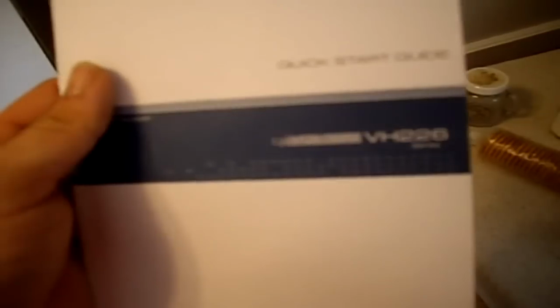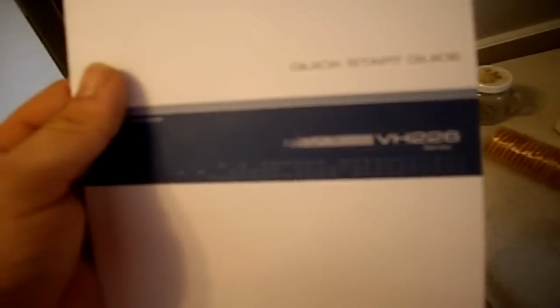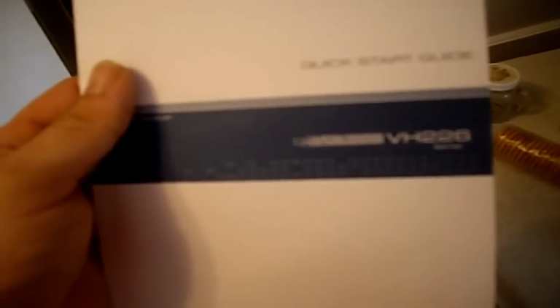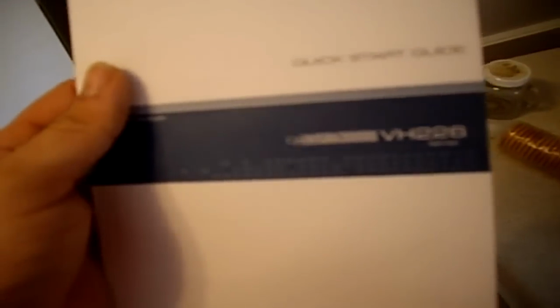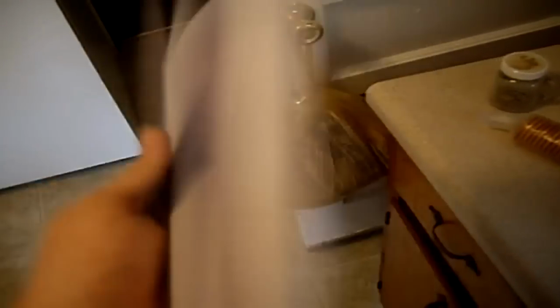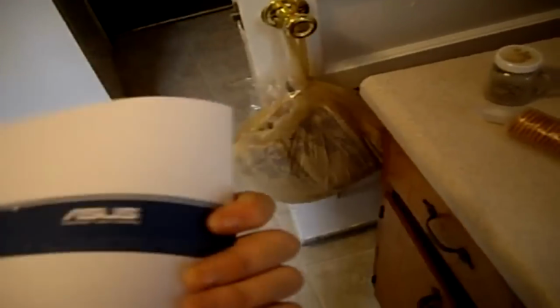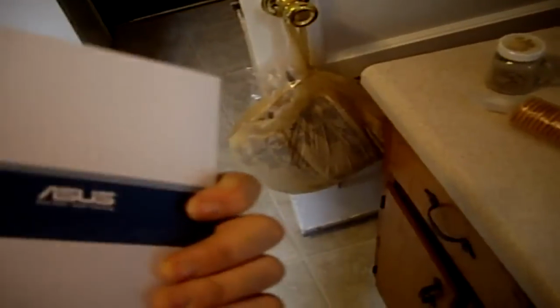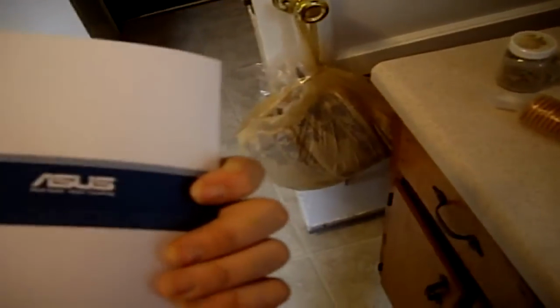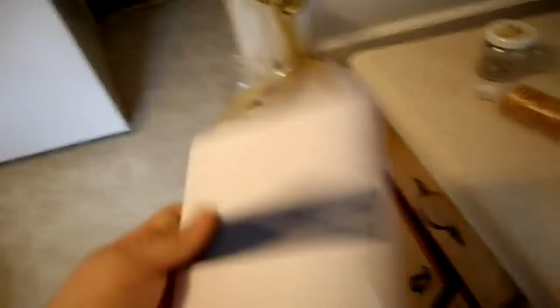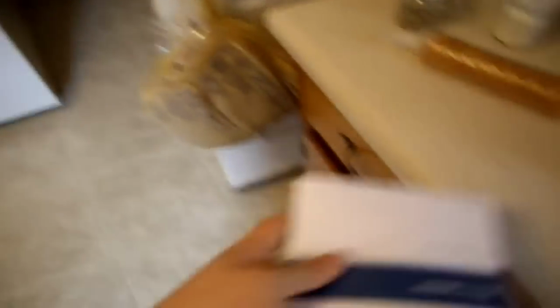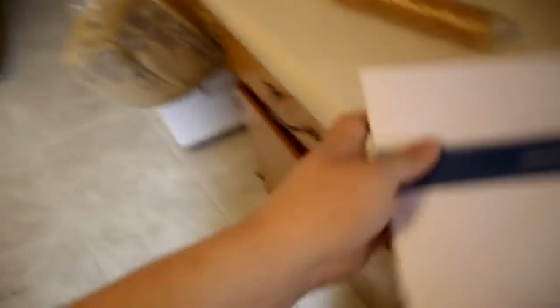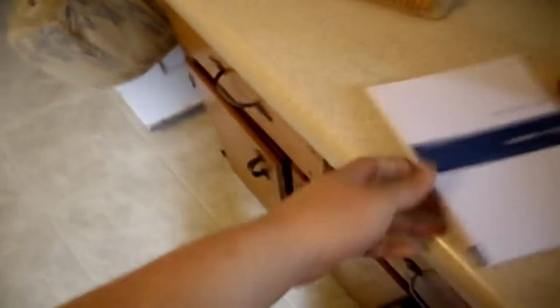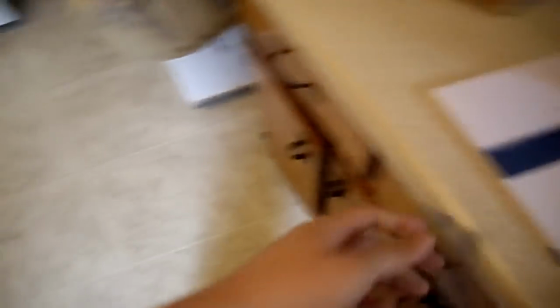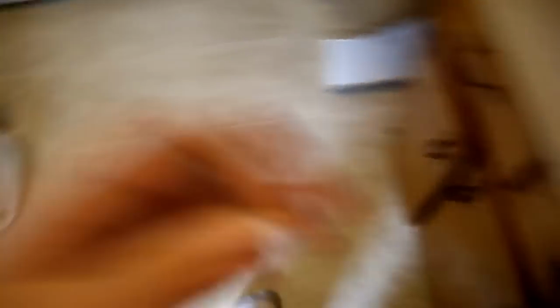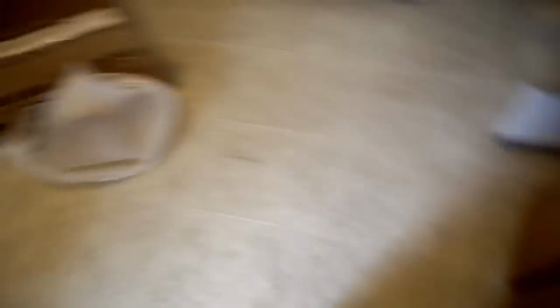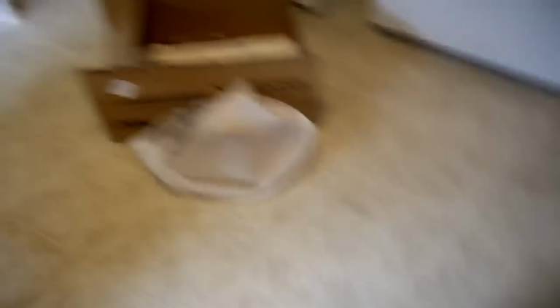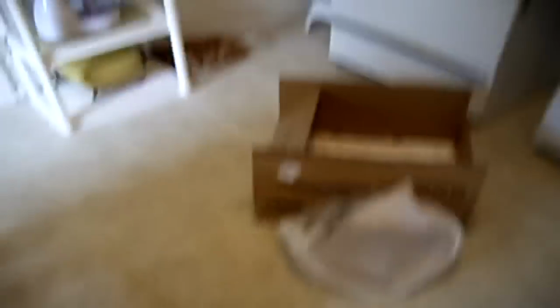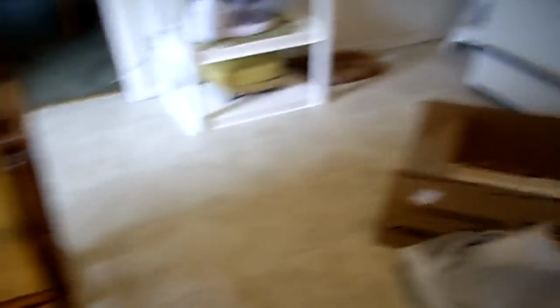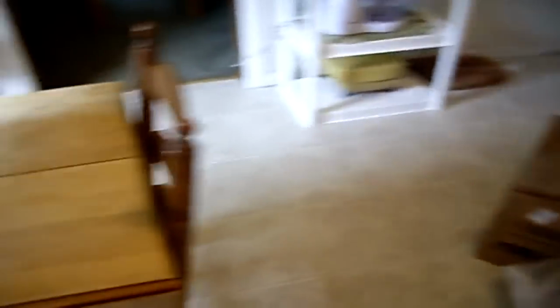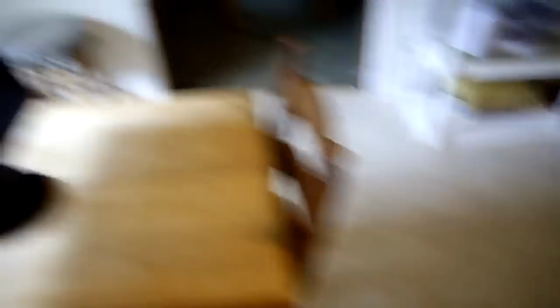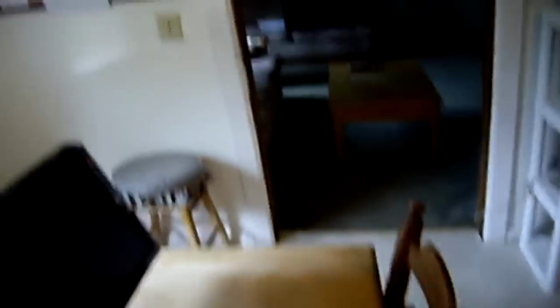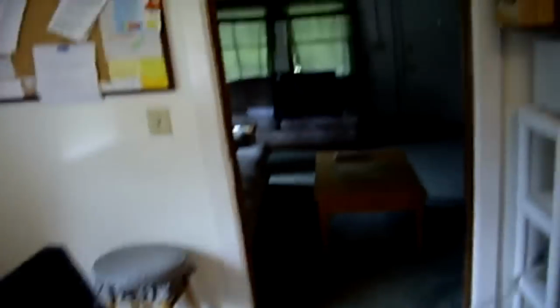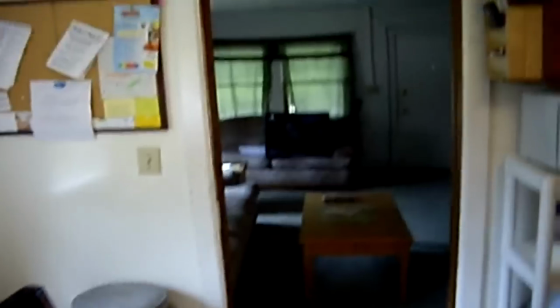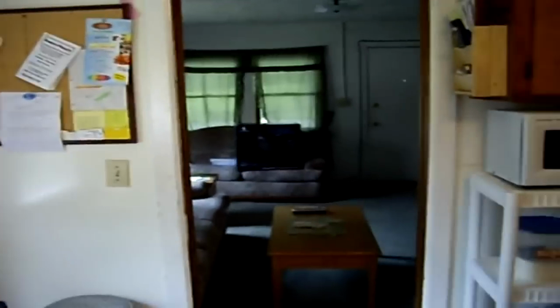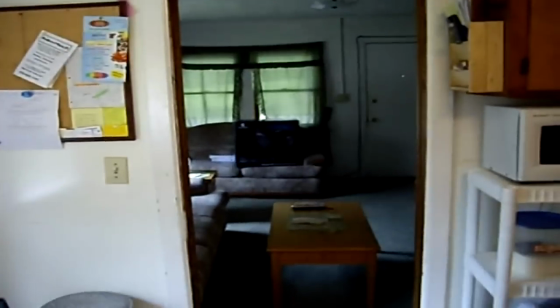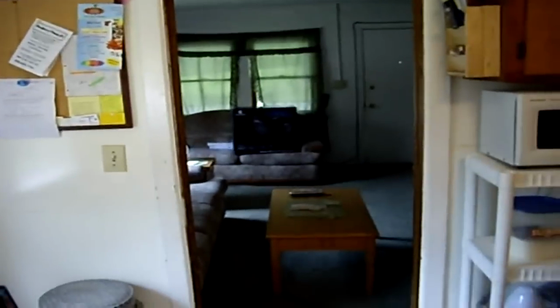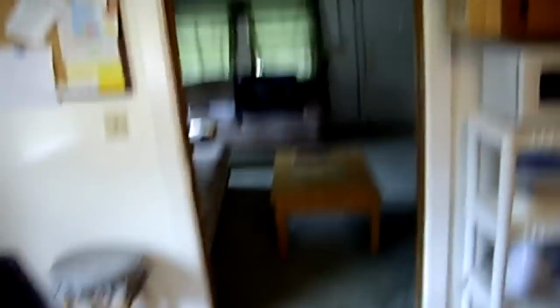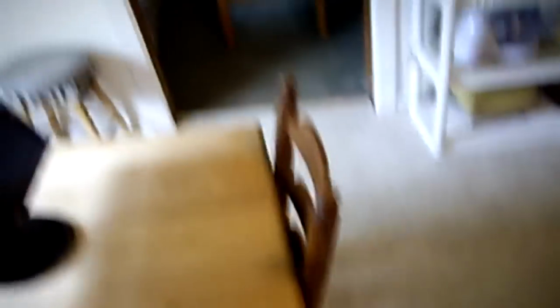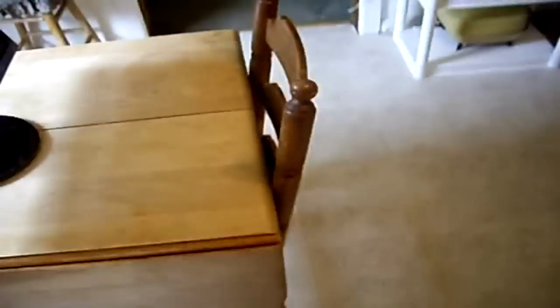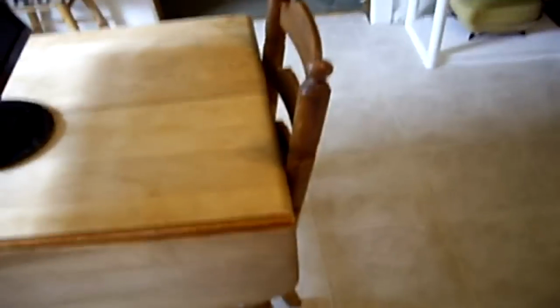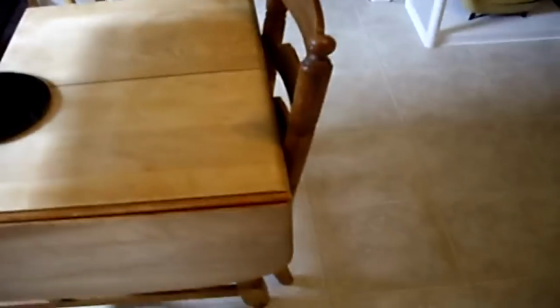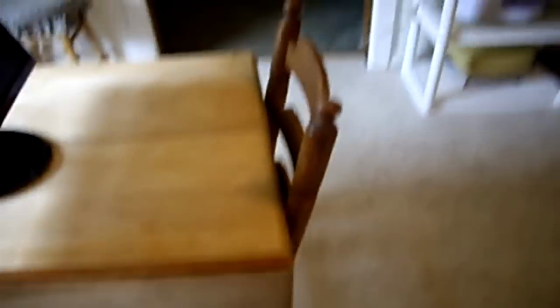So, alright. Now I might open that. Not sure.